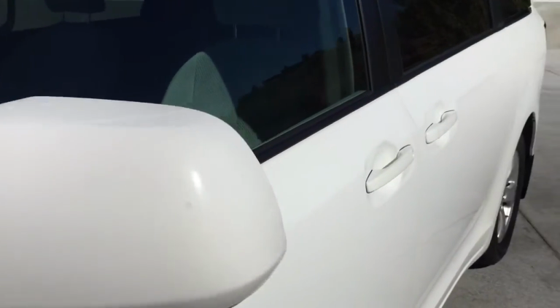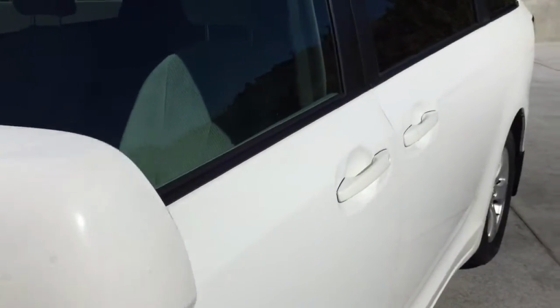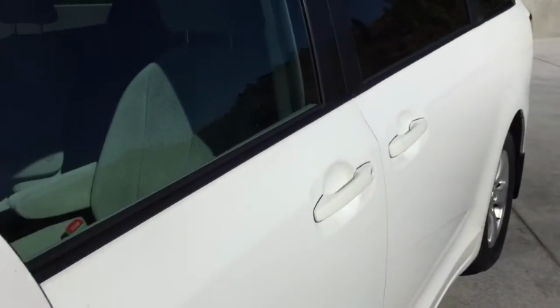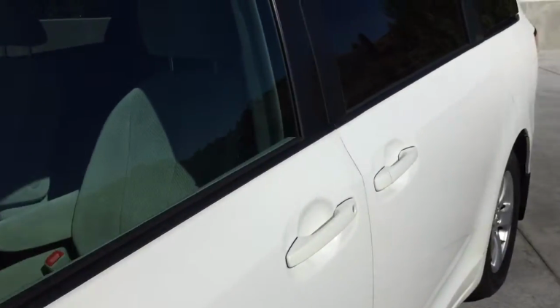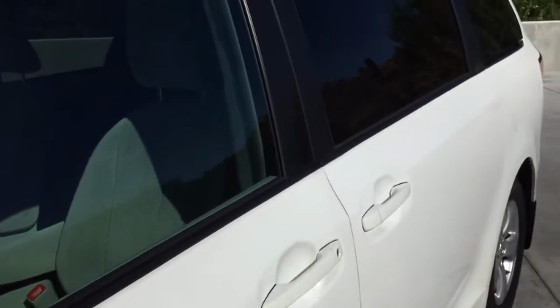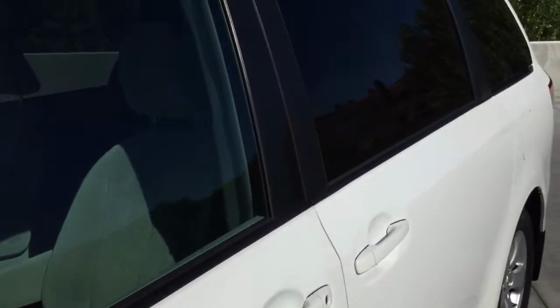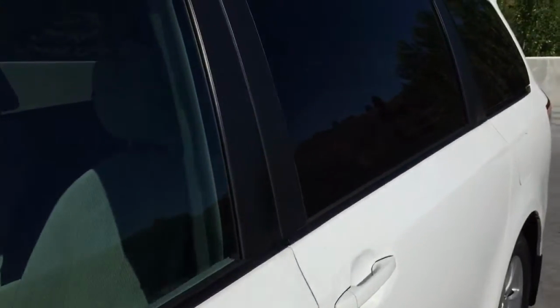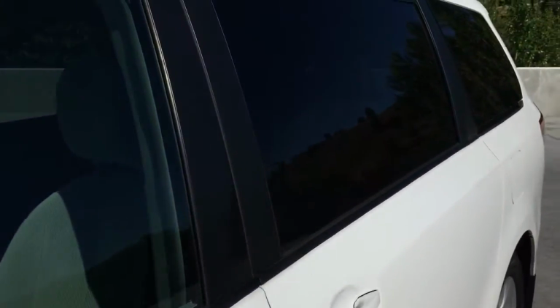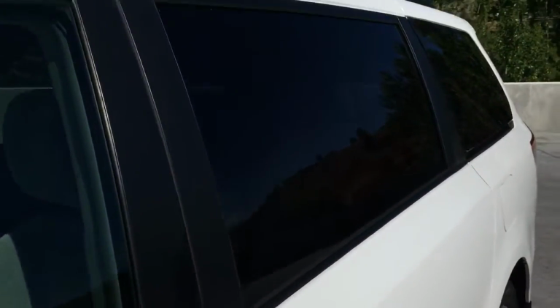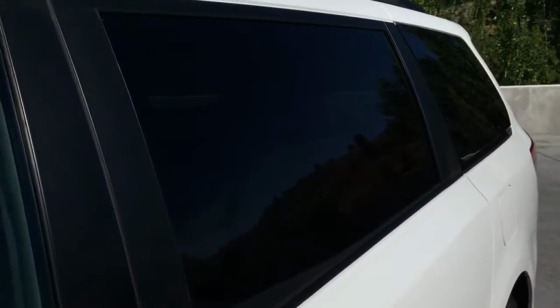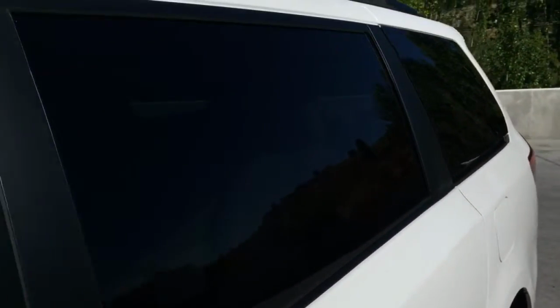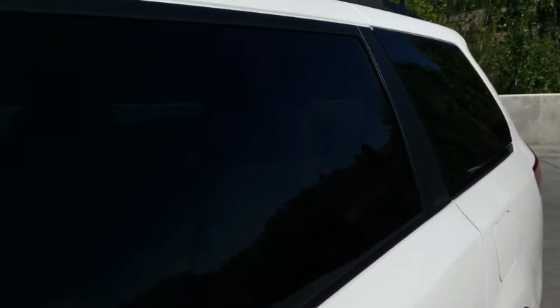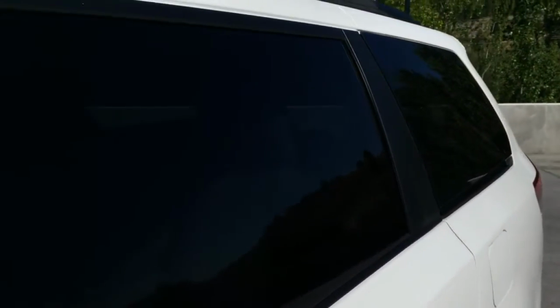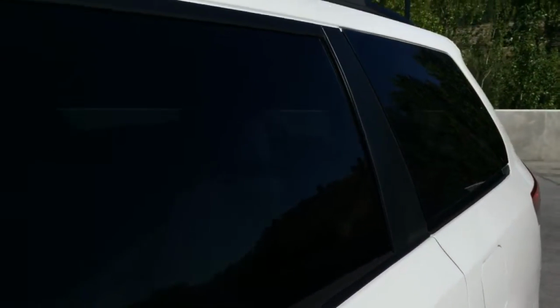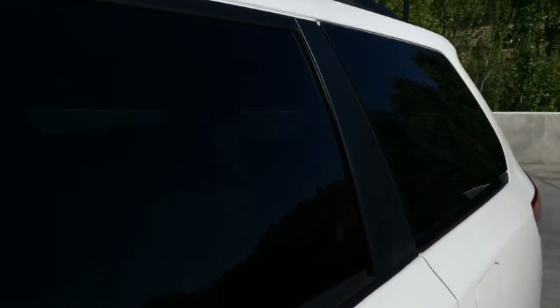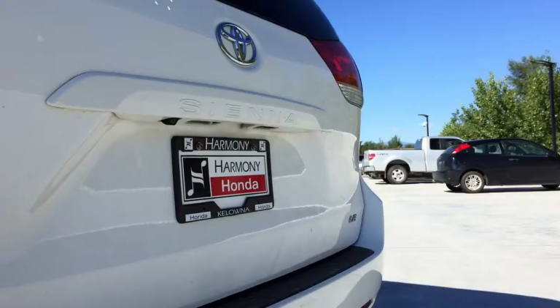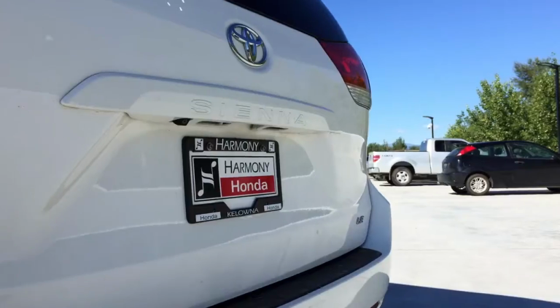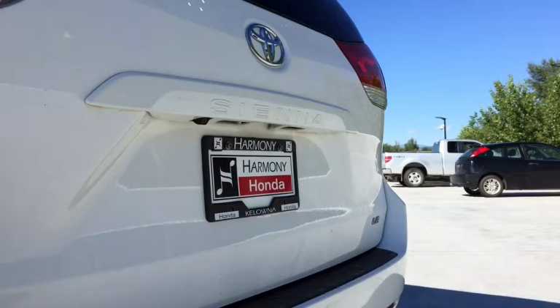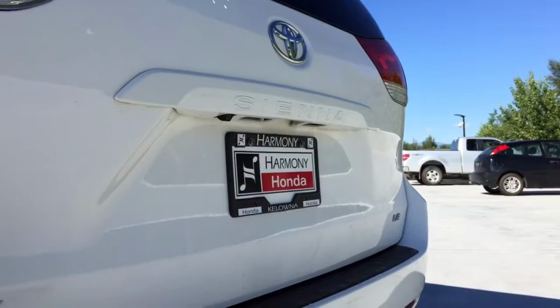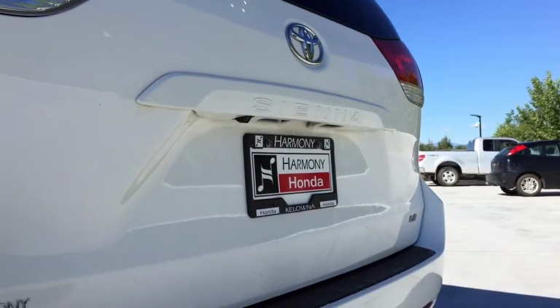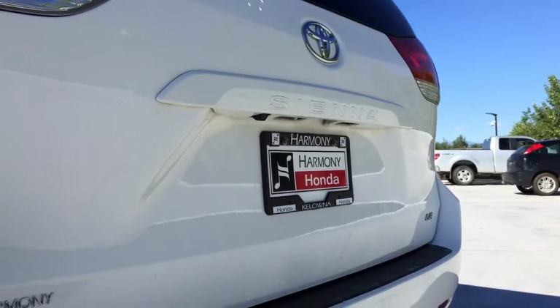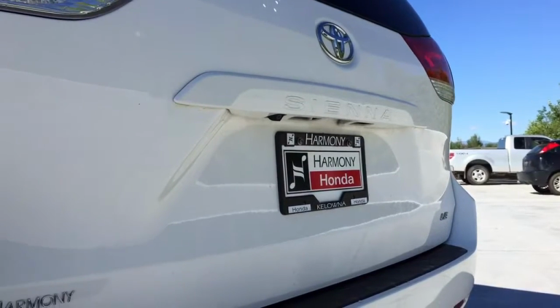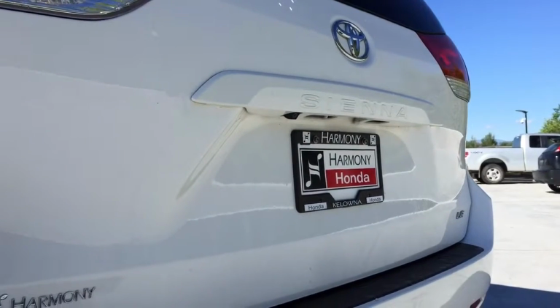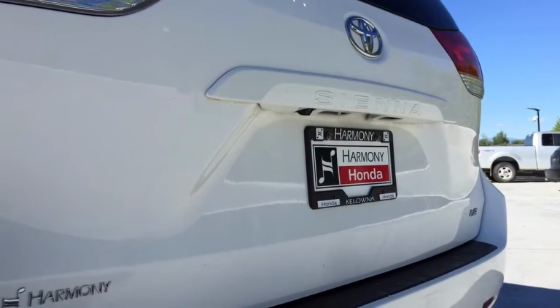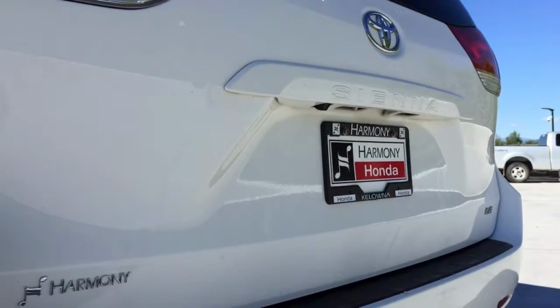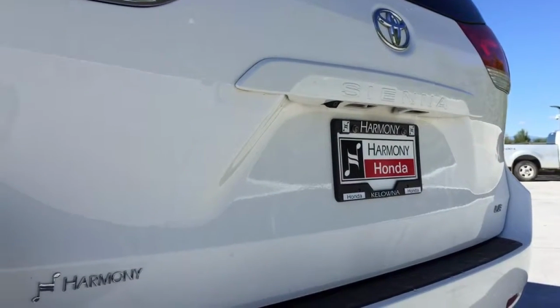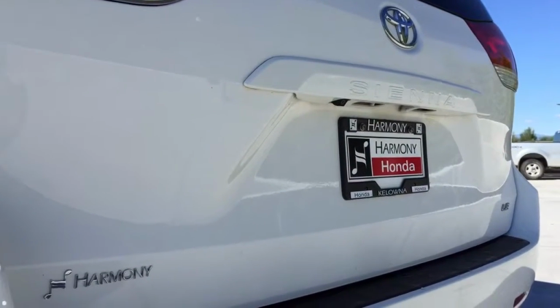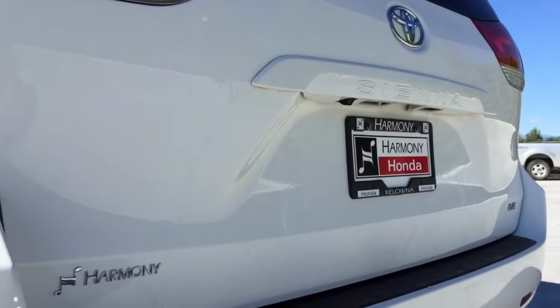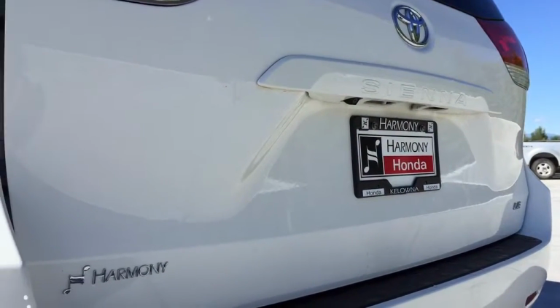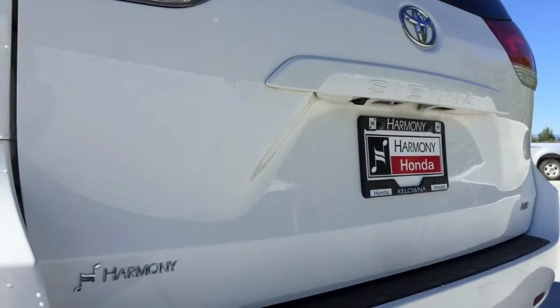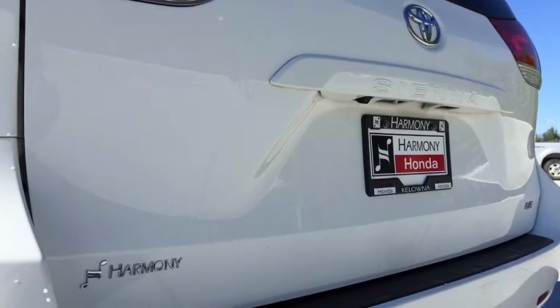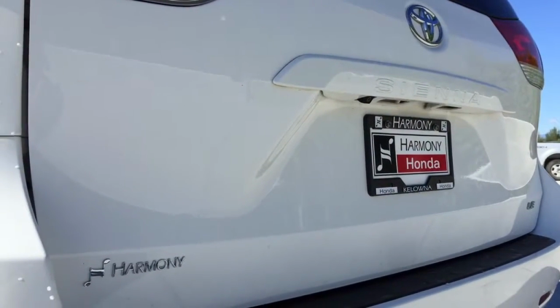Remote keyless entry, tinted windows in the rear, and on the rear liftgate just above the license plate is a backup camera.